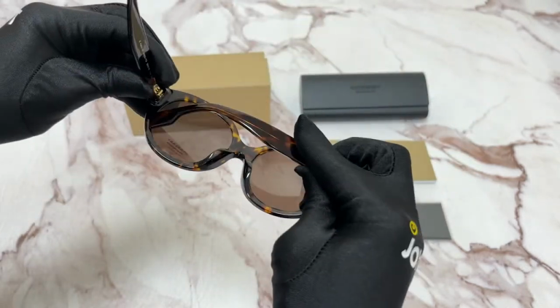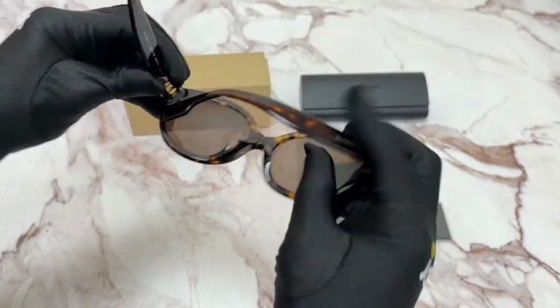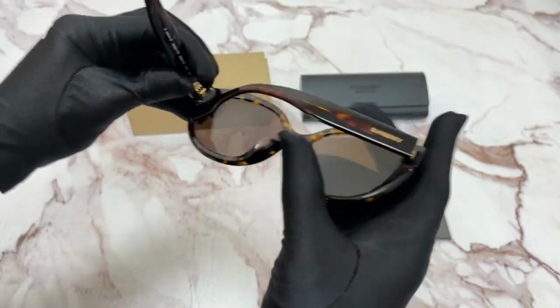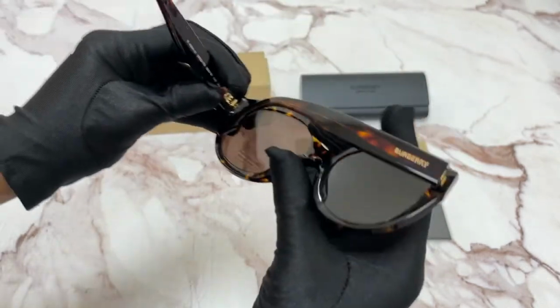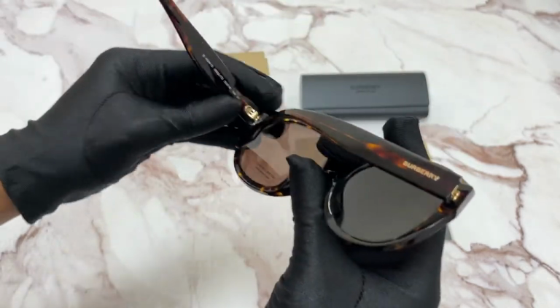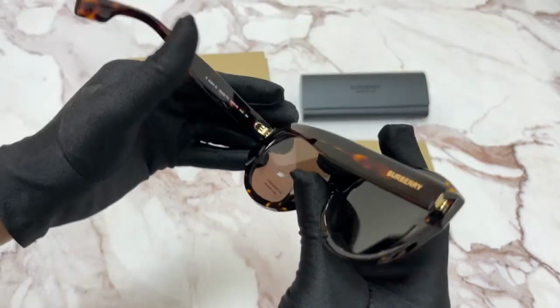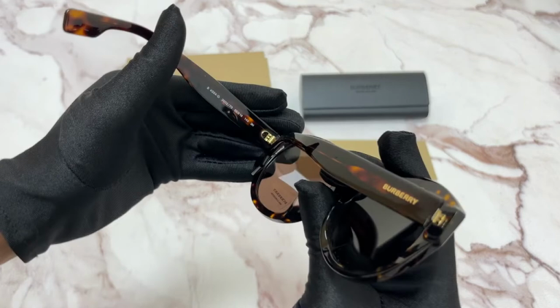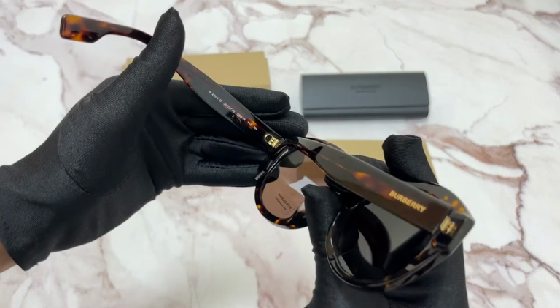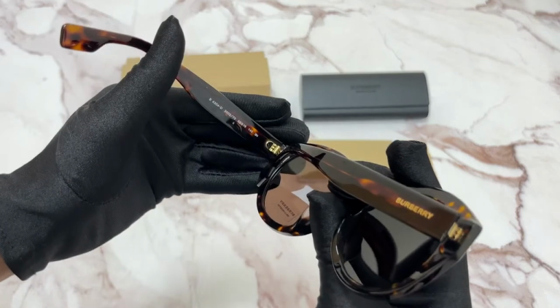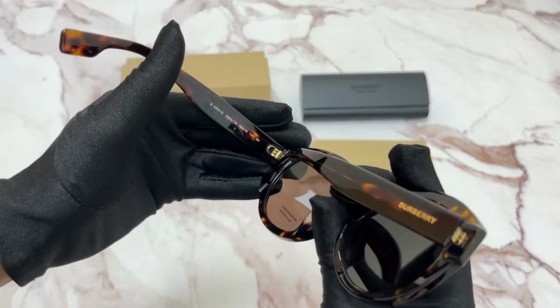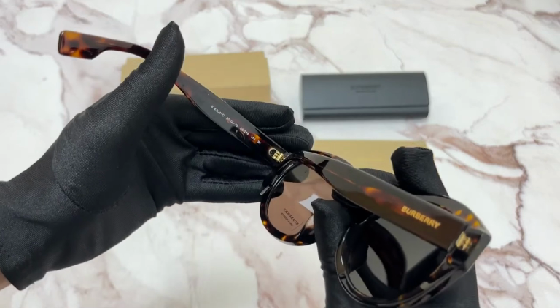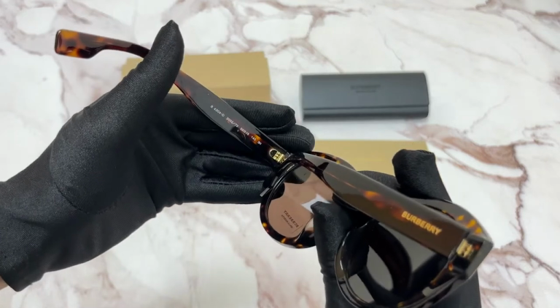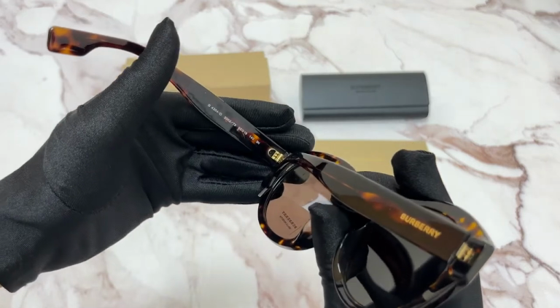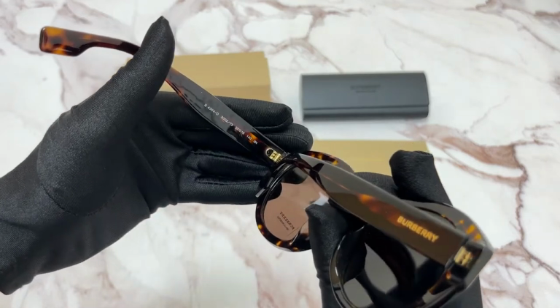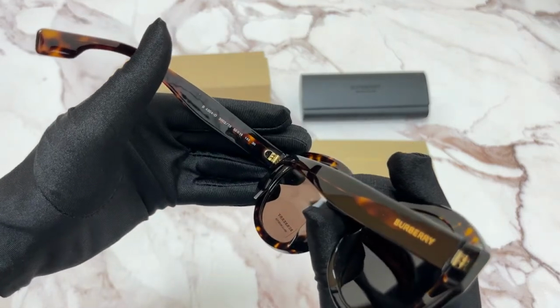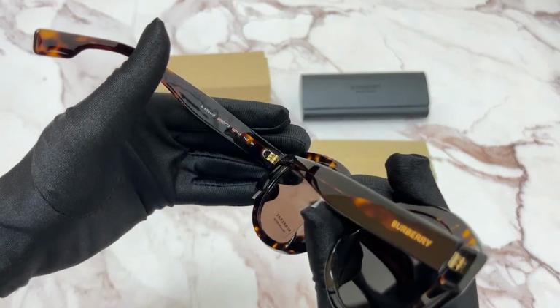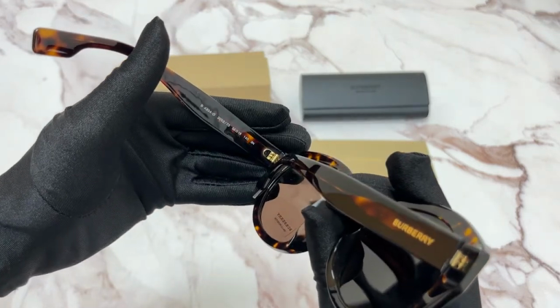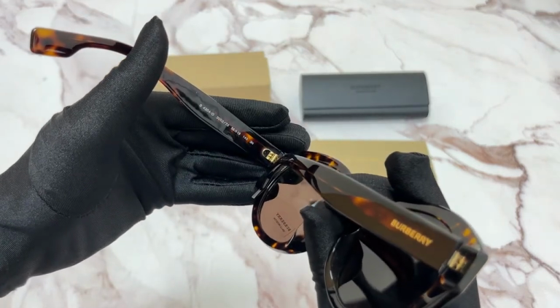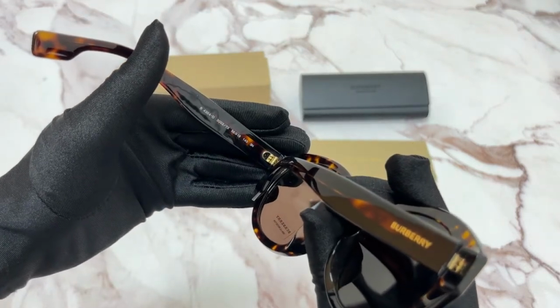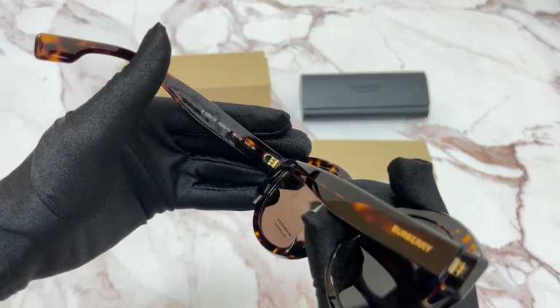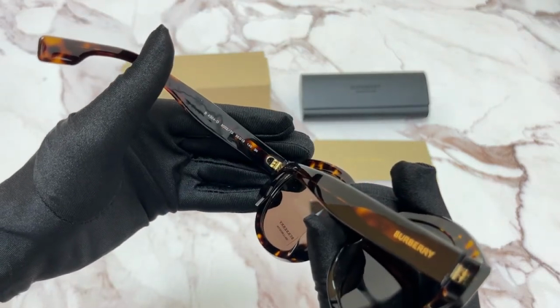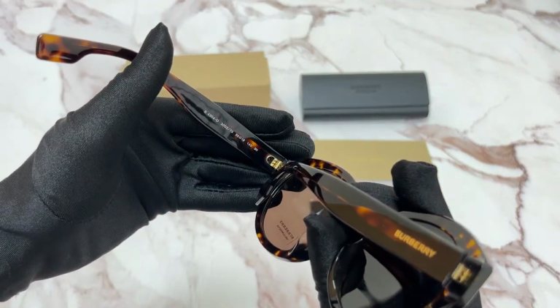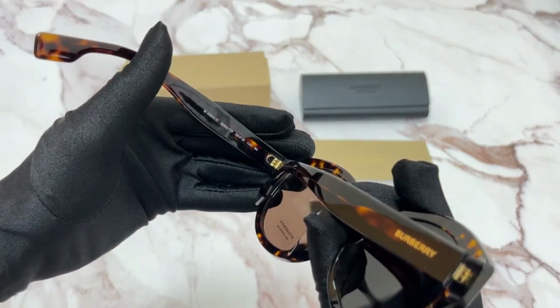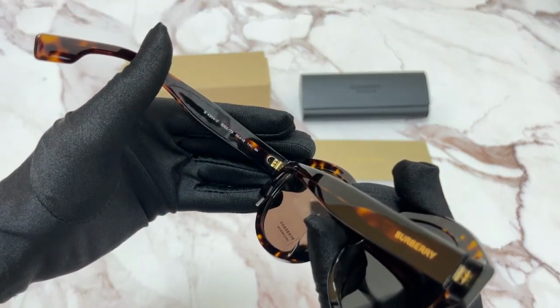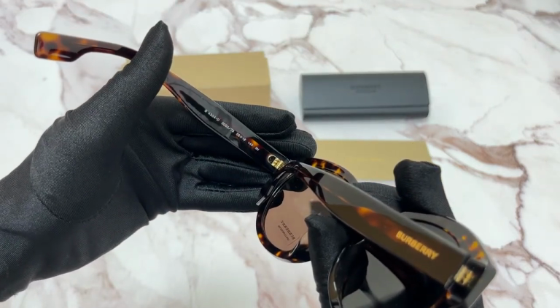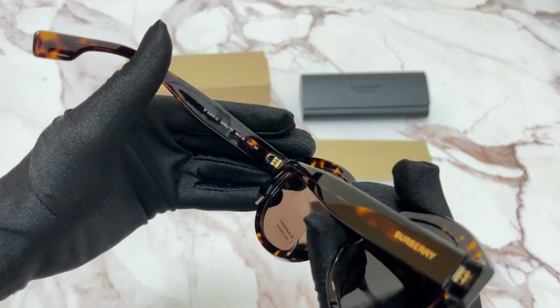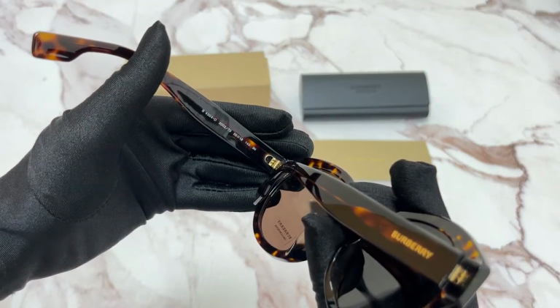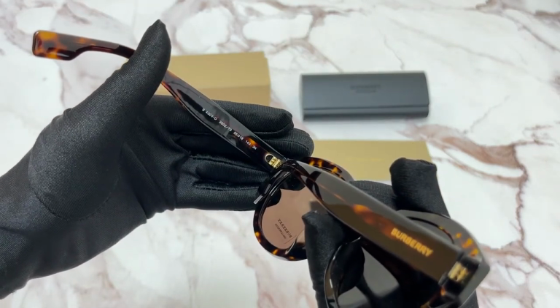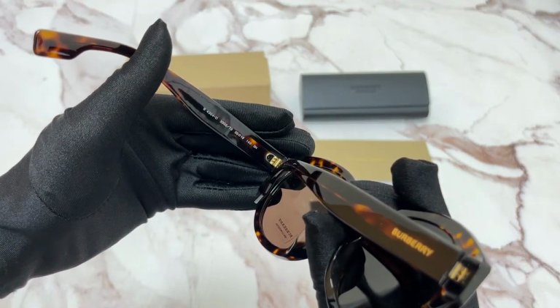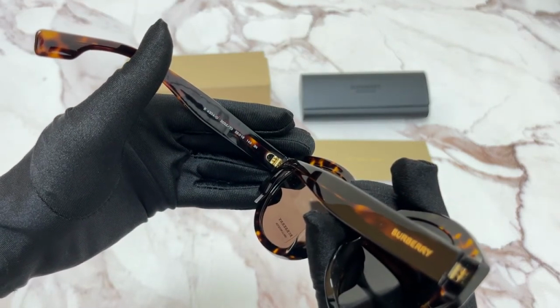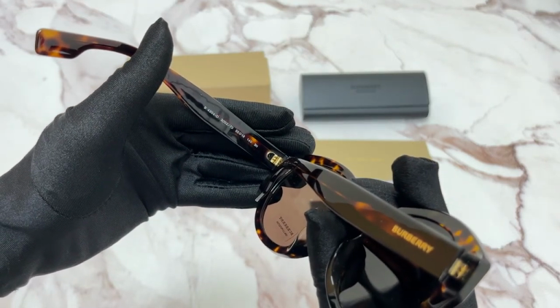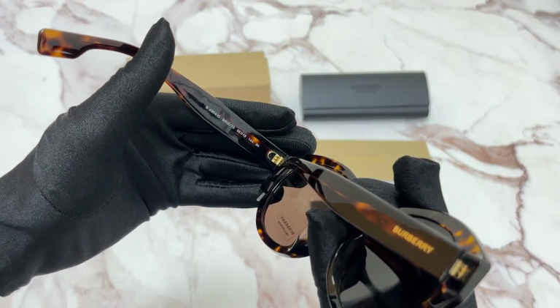It has a size of 55 for the lens, 18 for the bridge, and 140 for the temple.